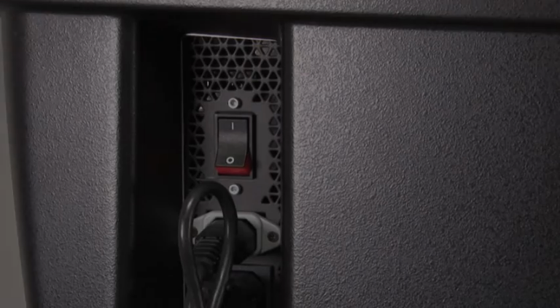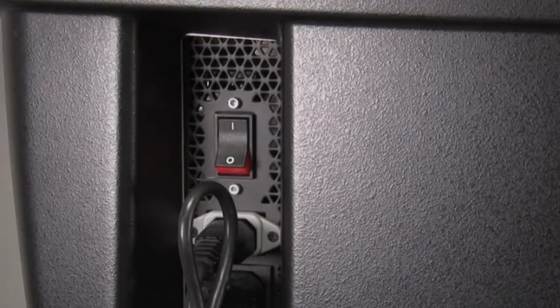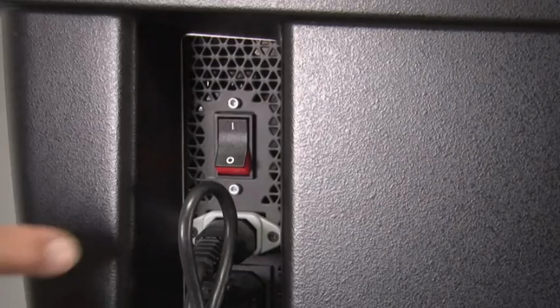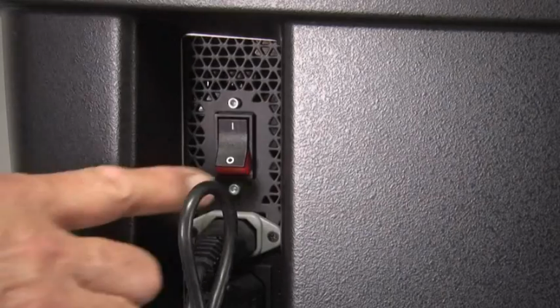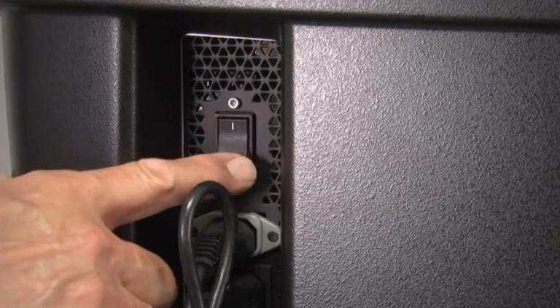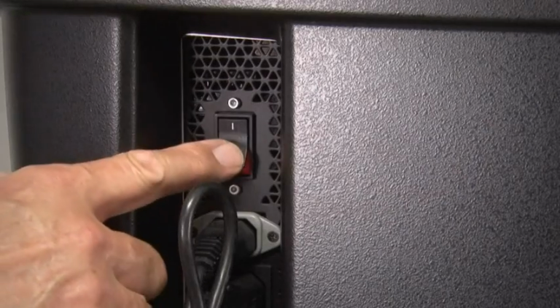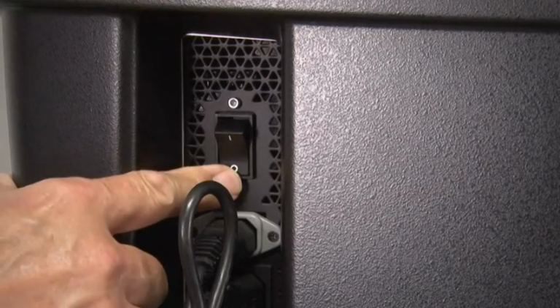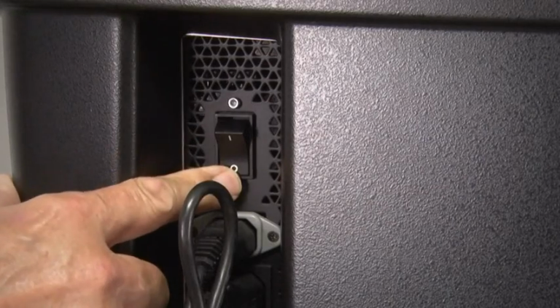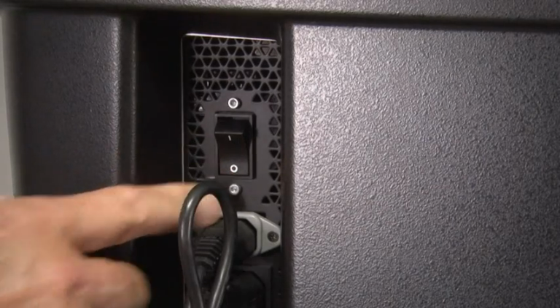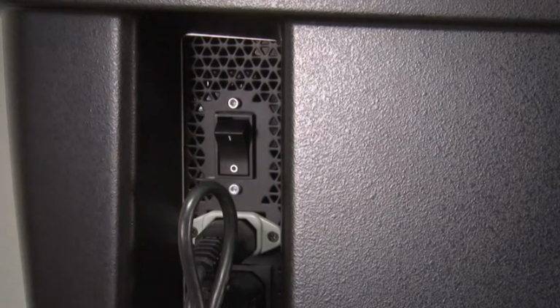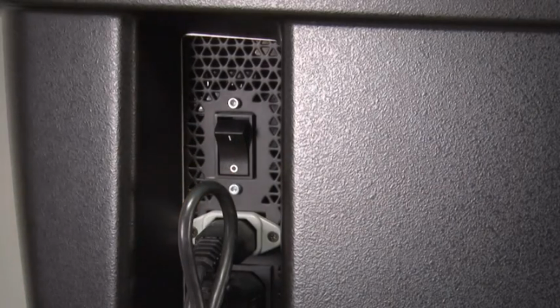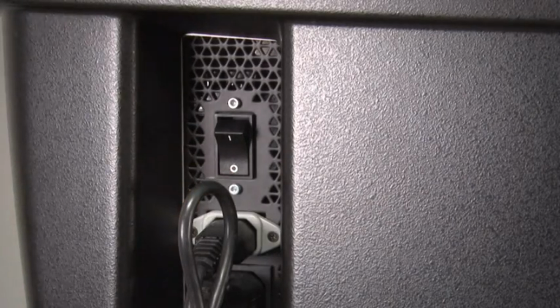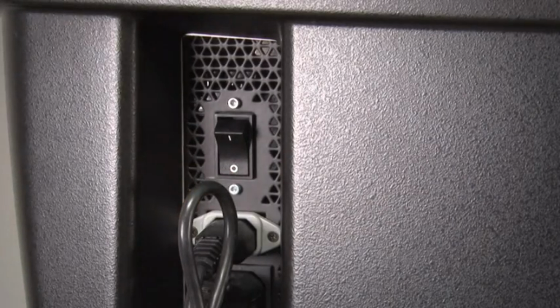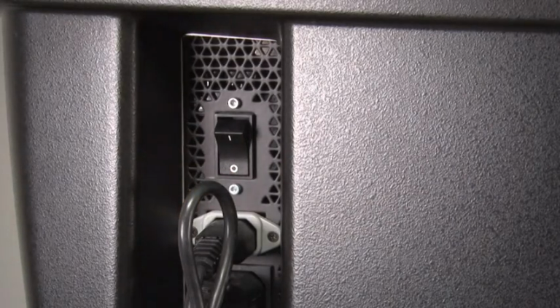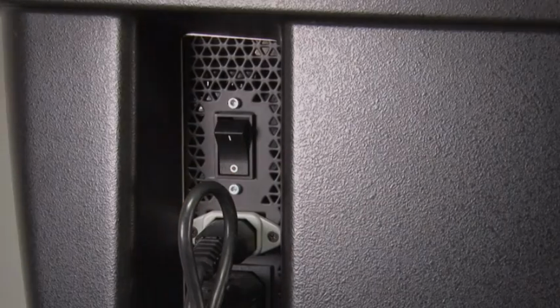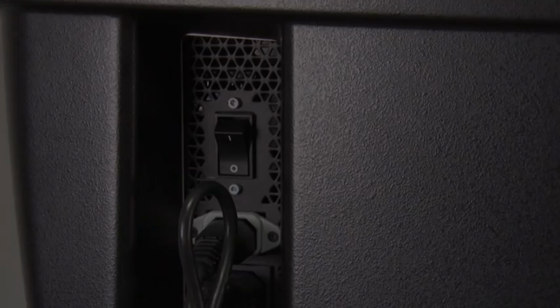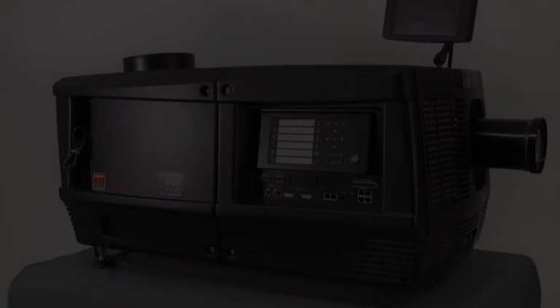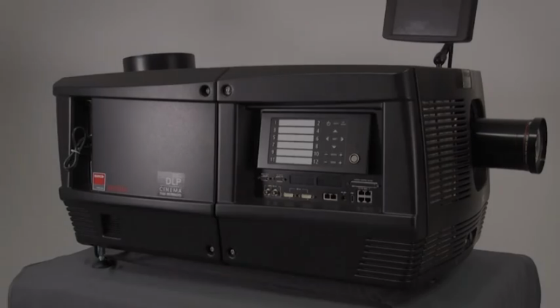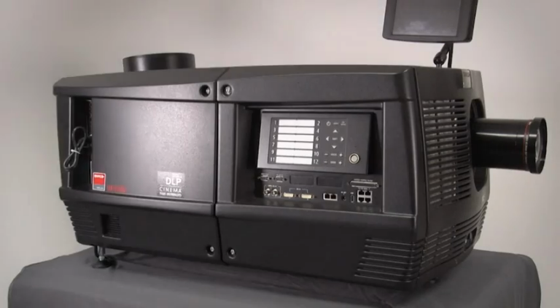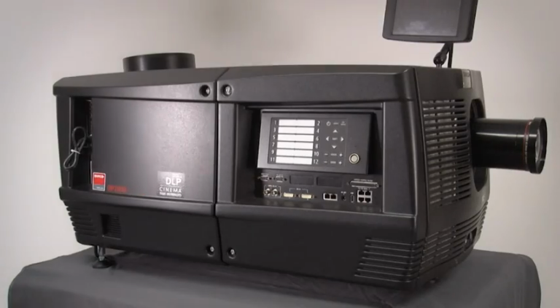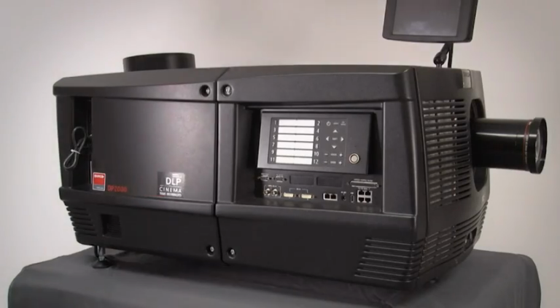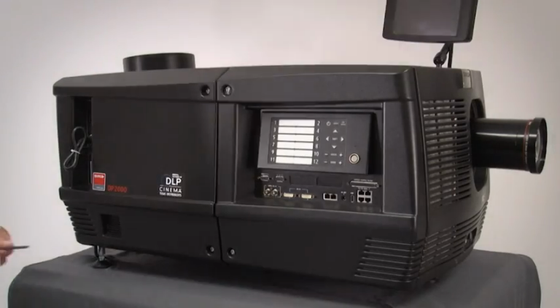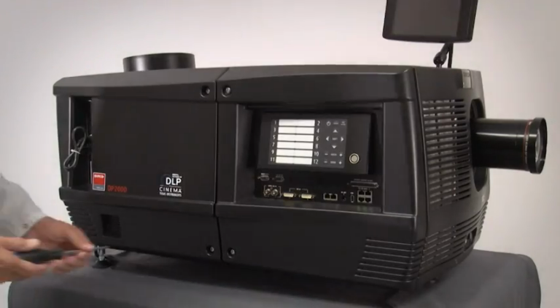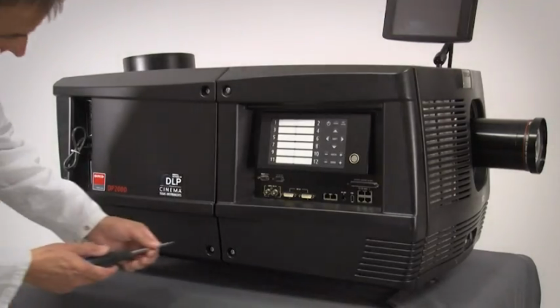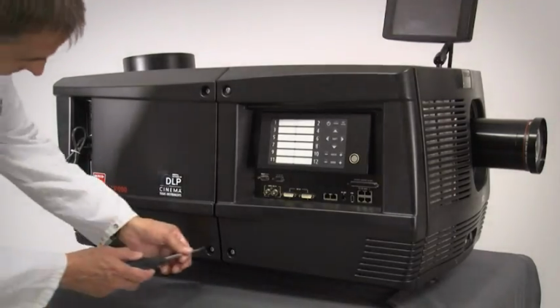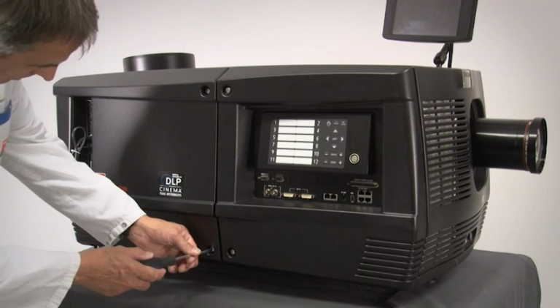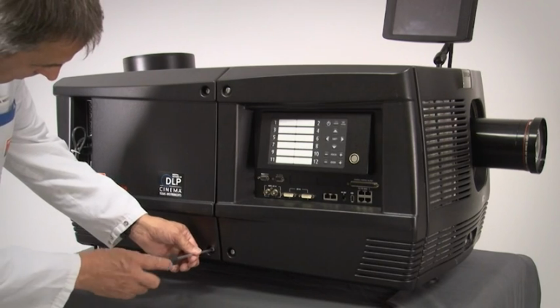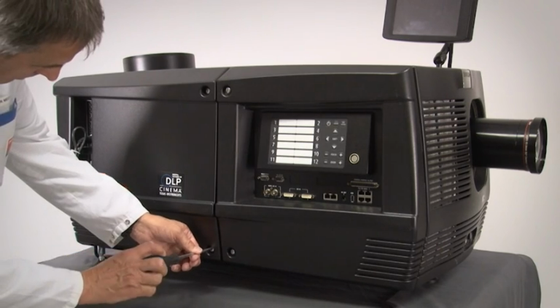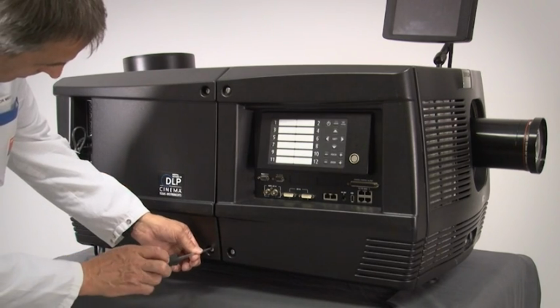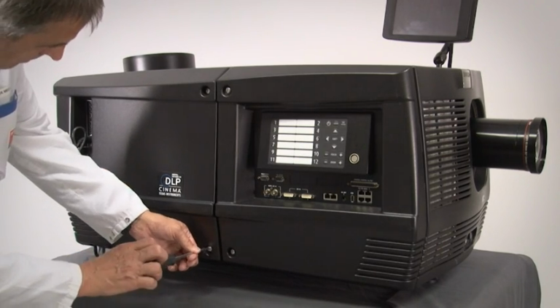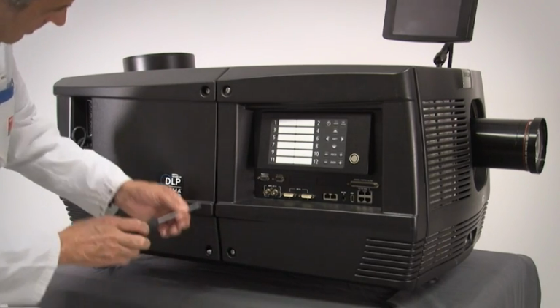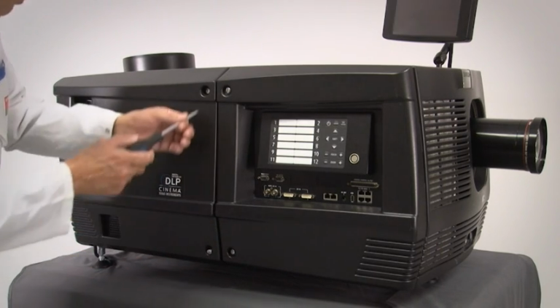Turn off the main electrical breaker to the projector. Remove the projector cover to the lamp house compartment.